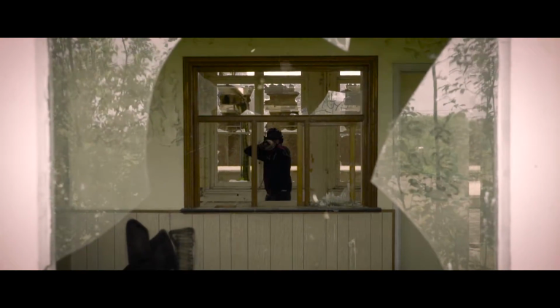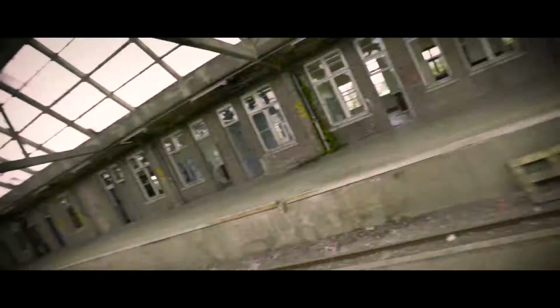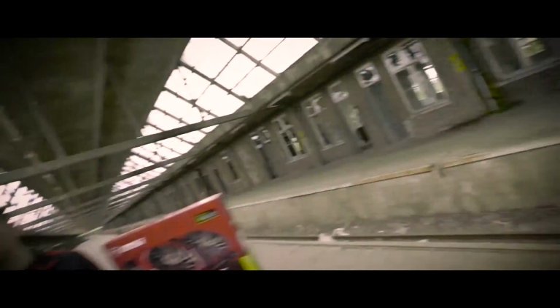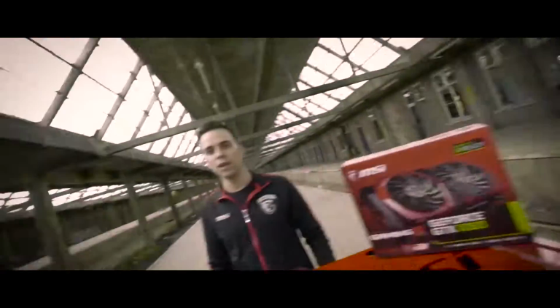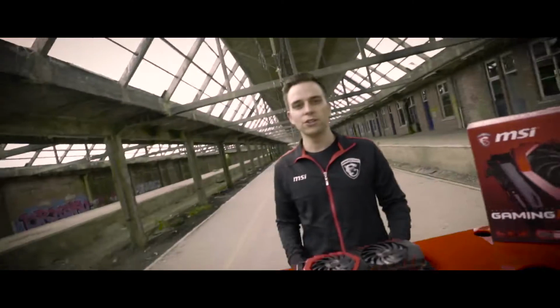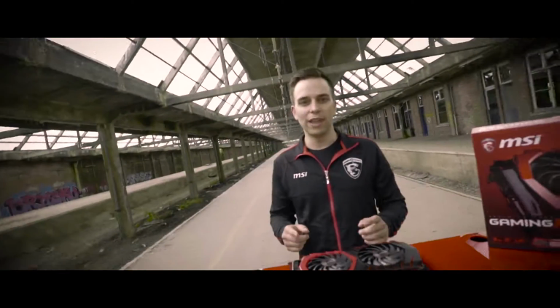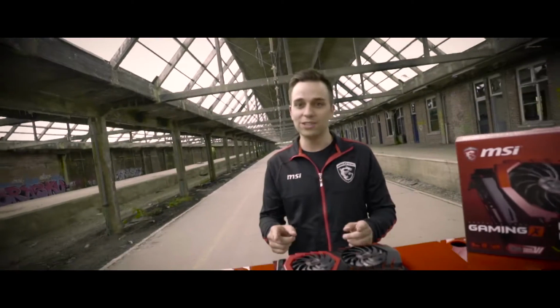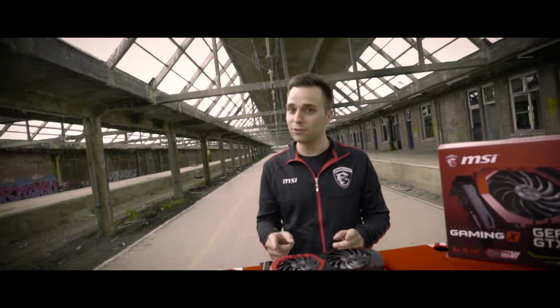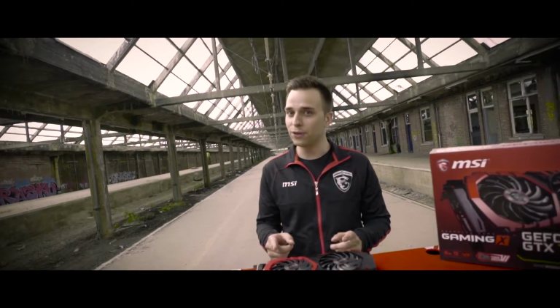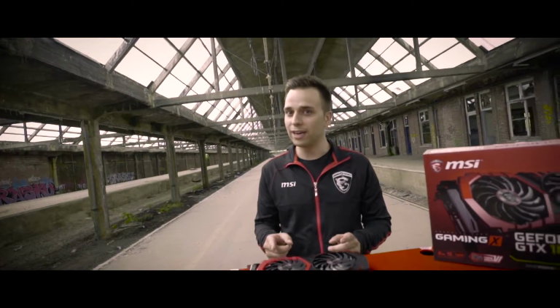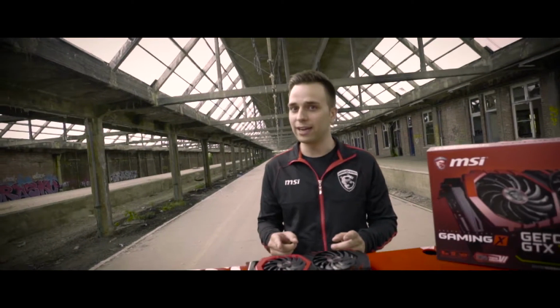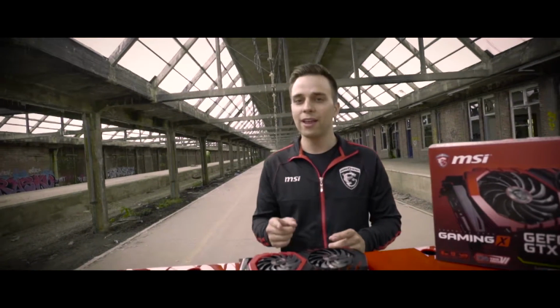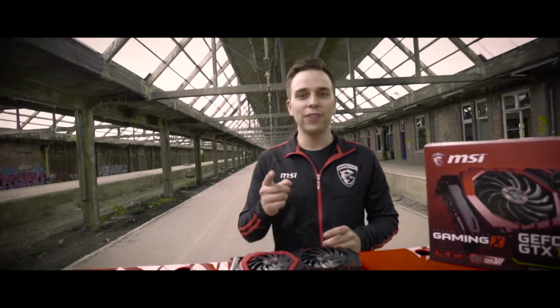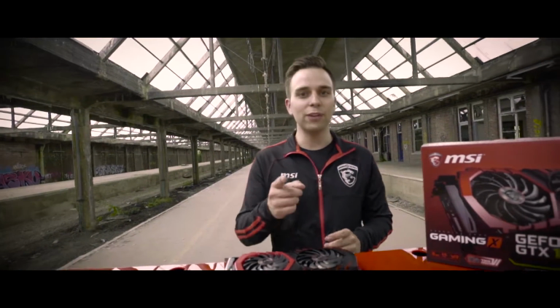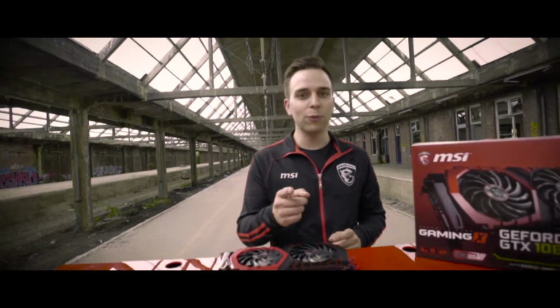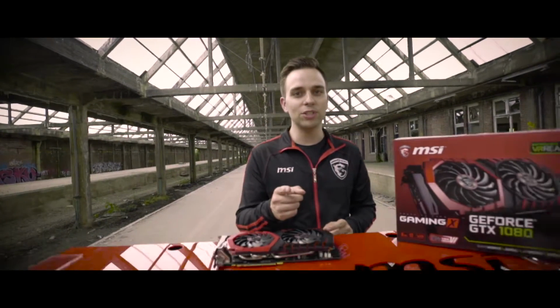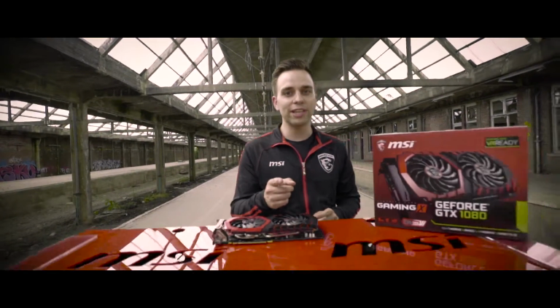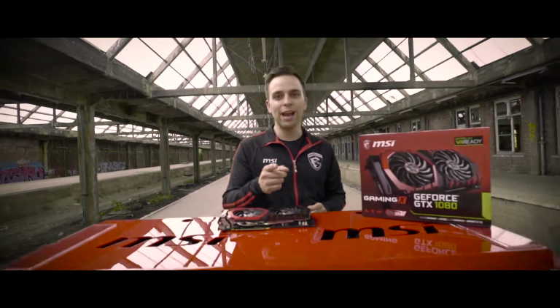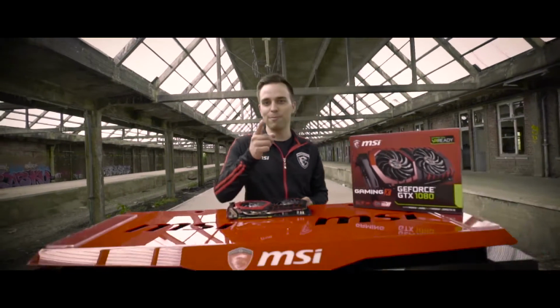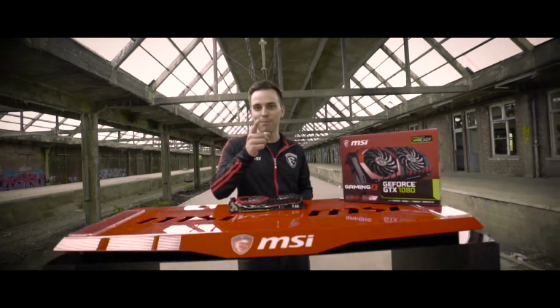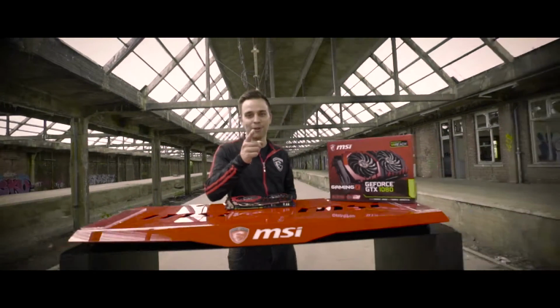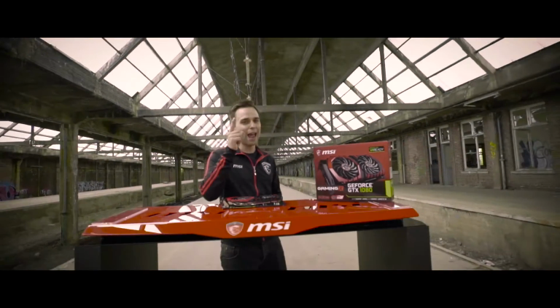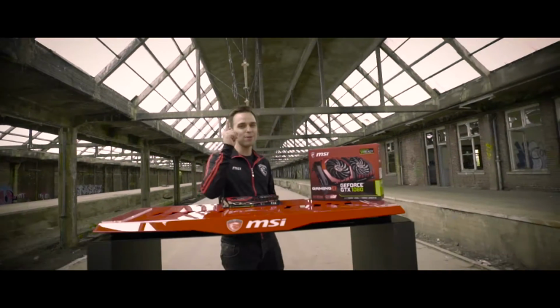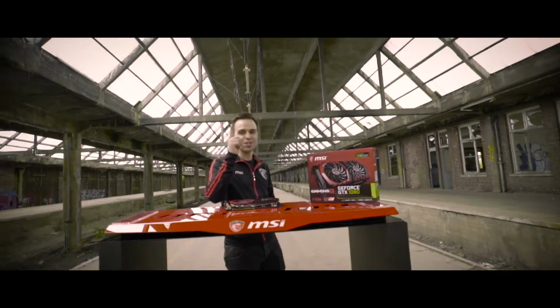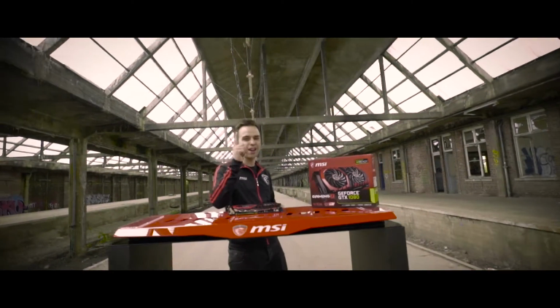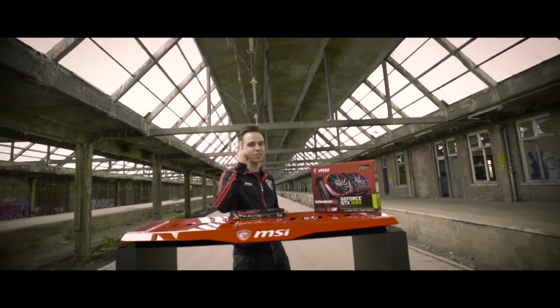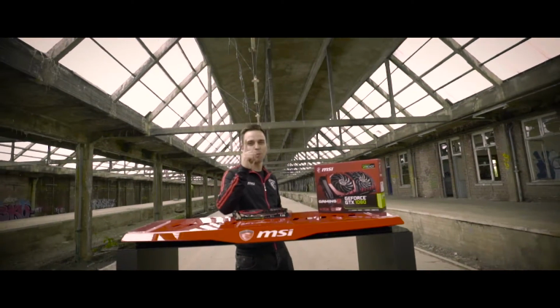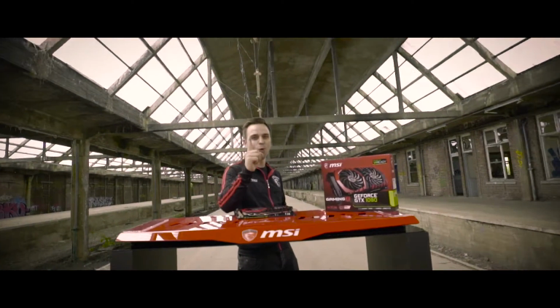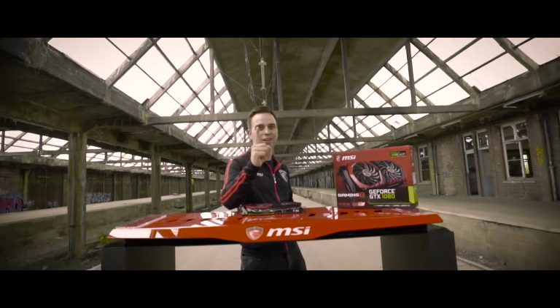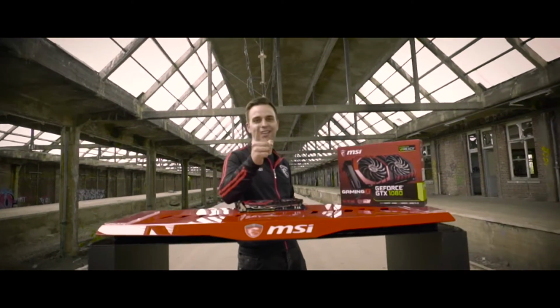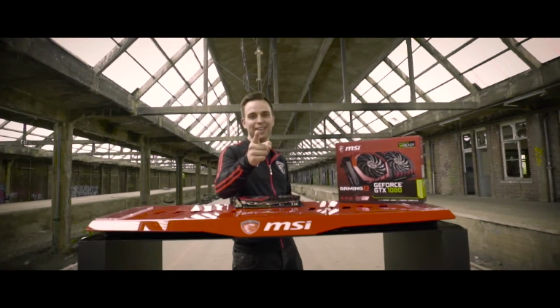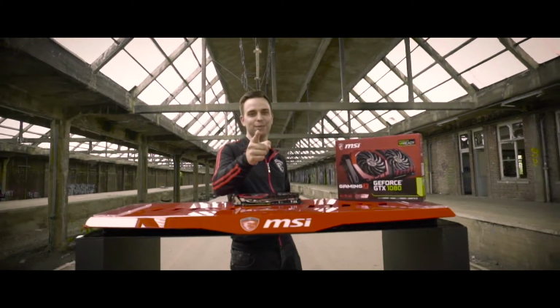So that's it for today. Thank you for watching, and remember: MSI is number one in gaming.